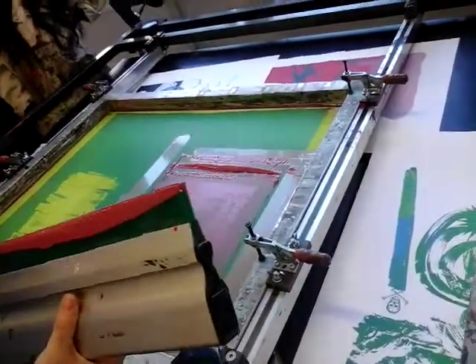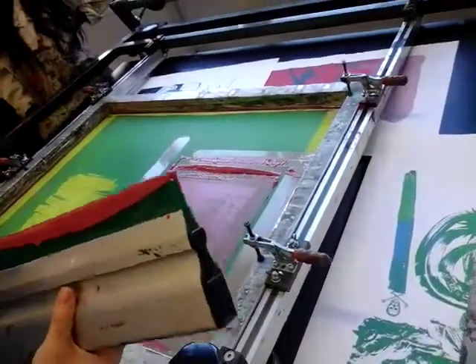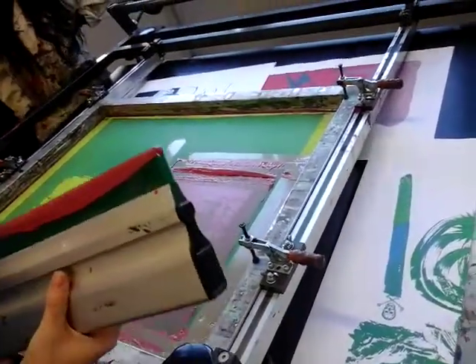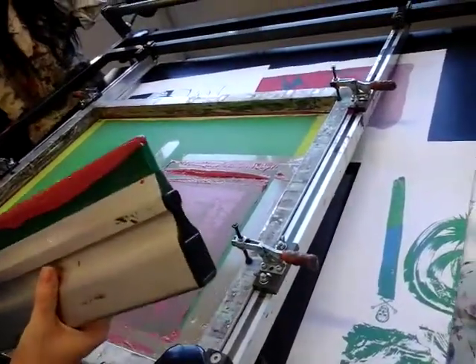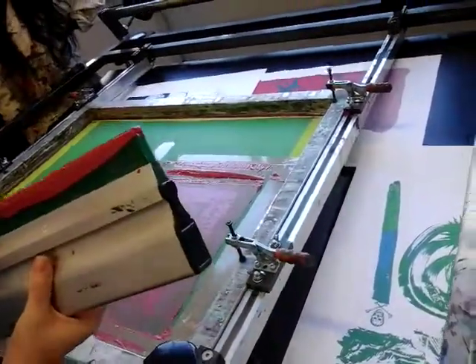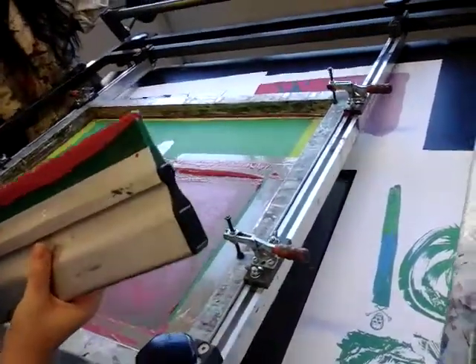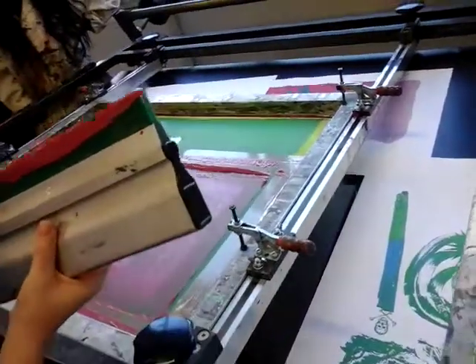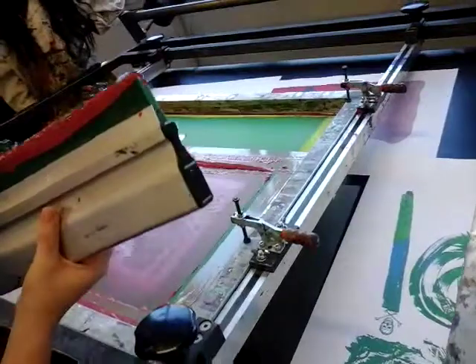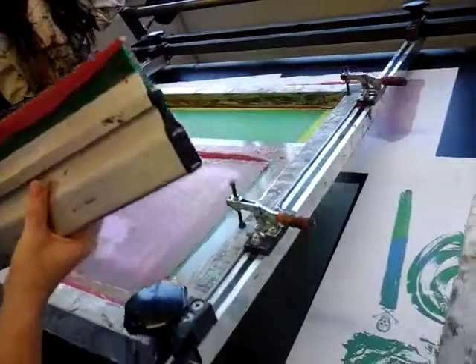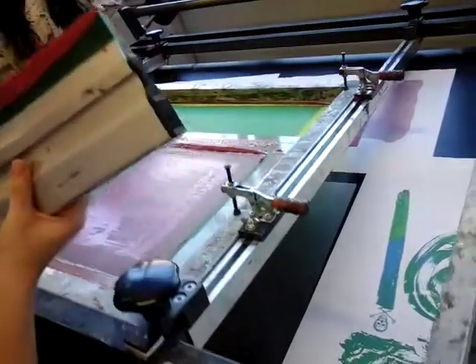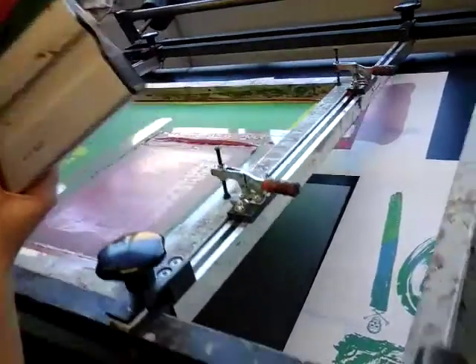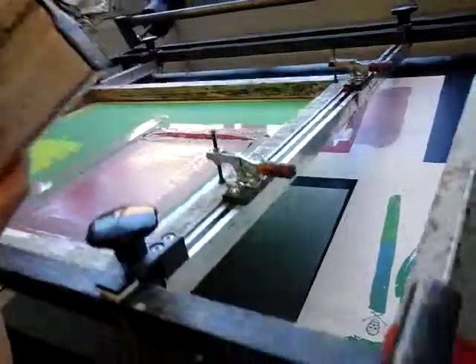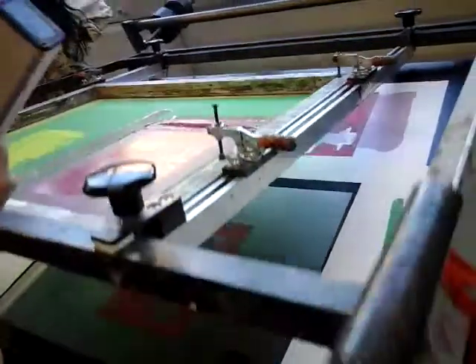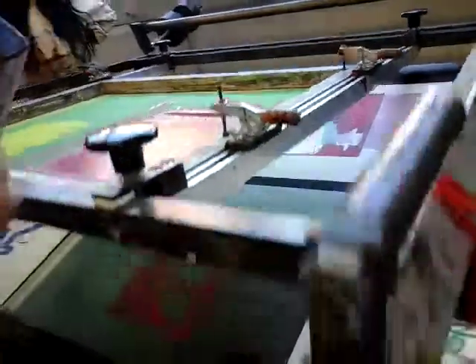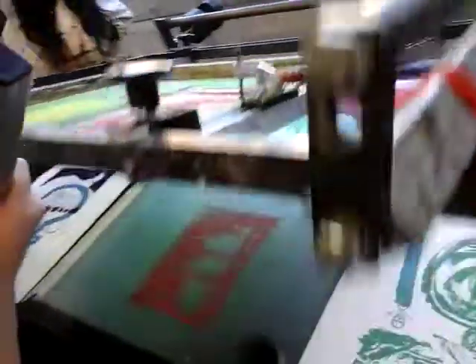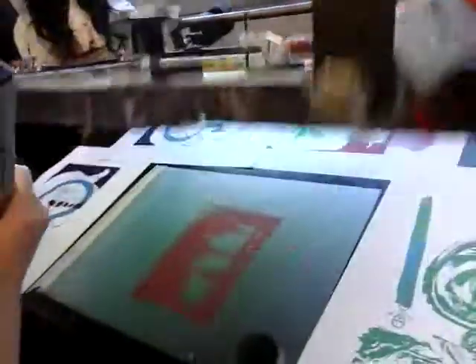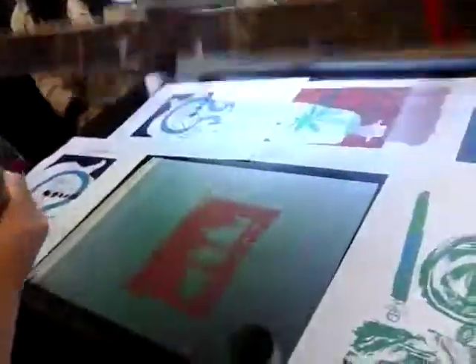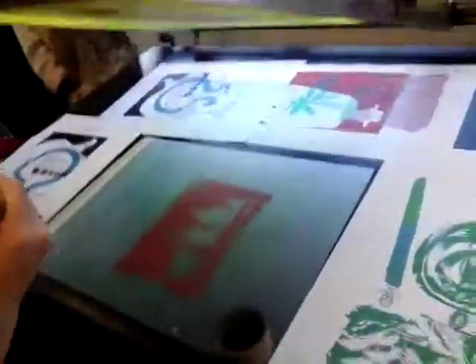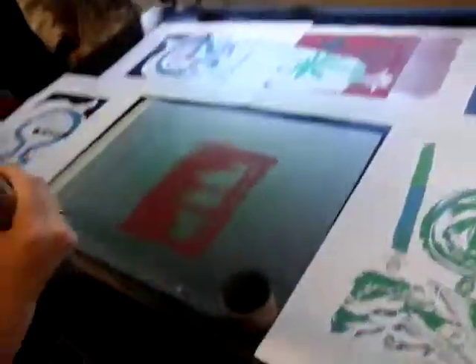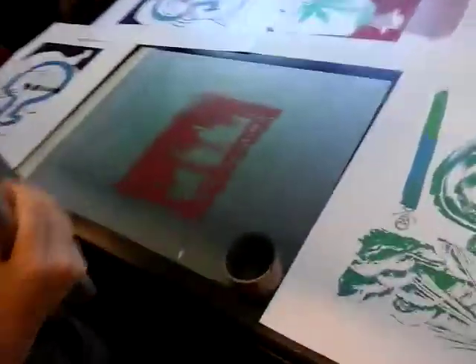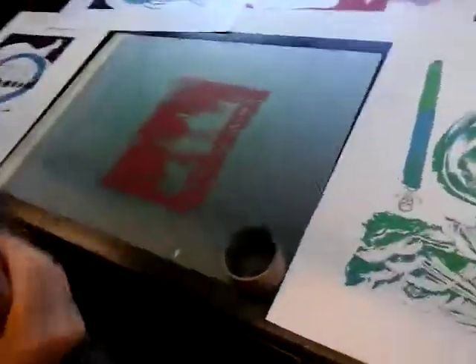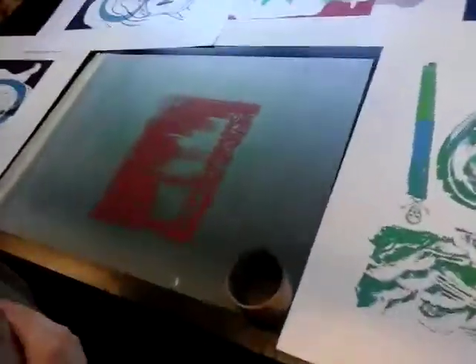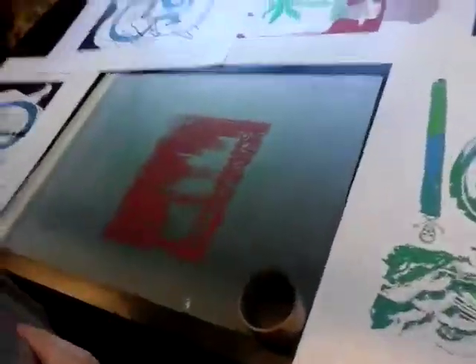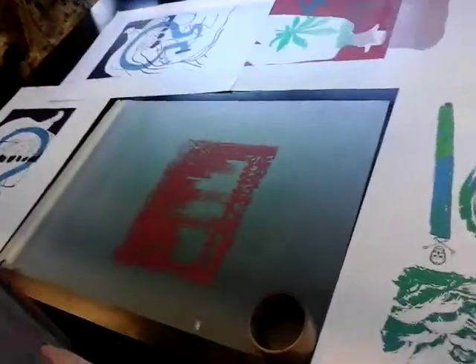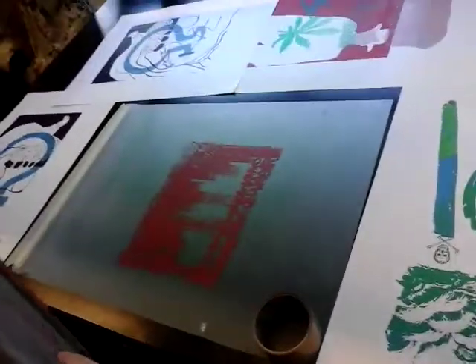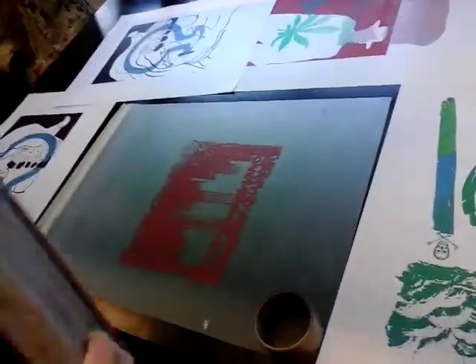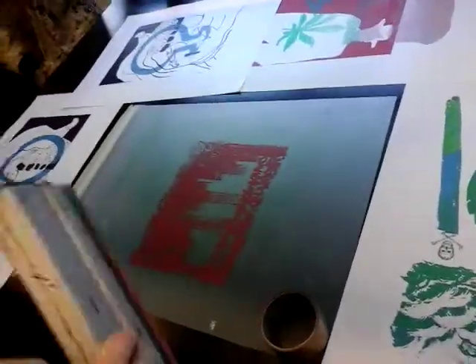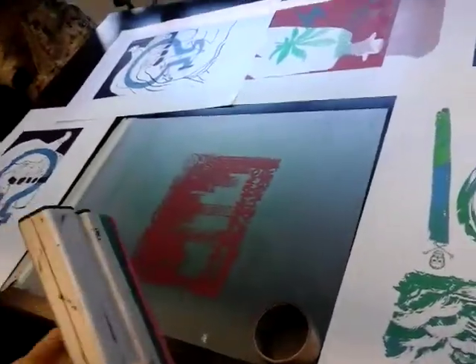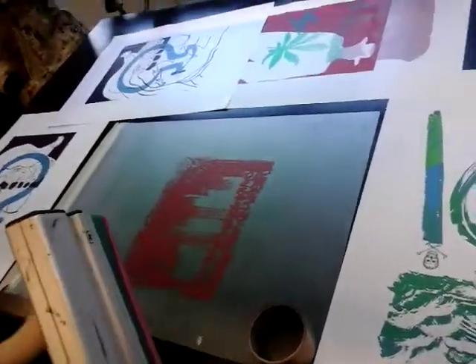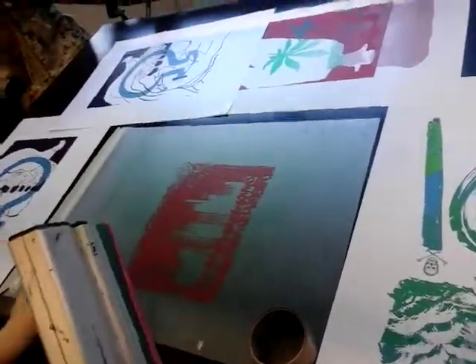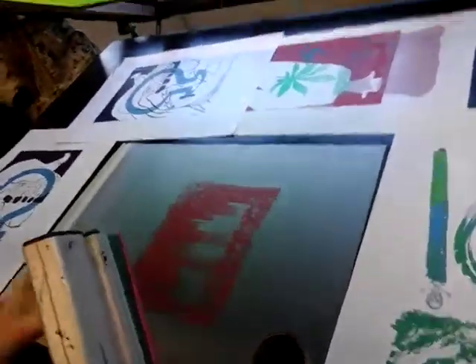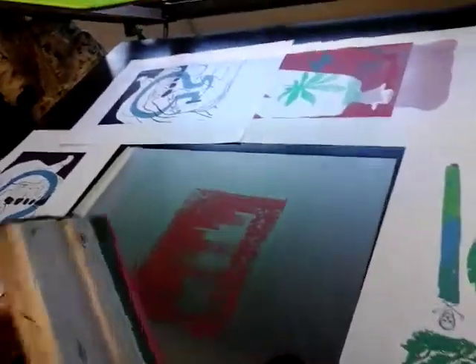So now we can lift it up and have a look at our image on the acetate.